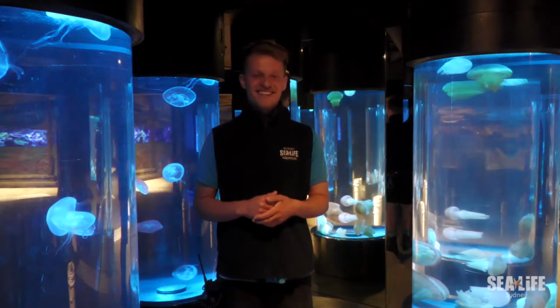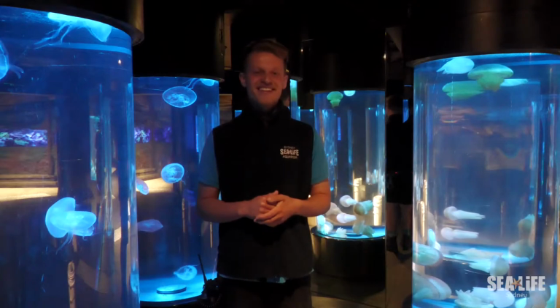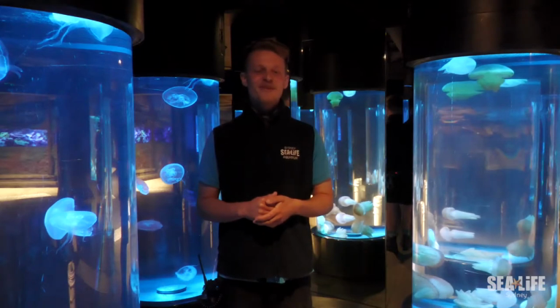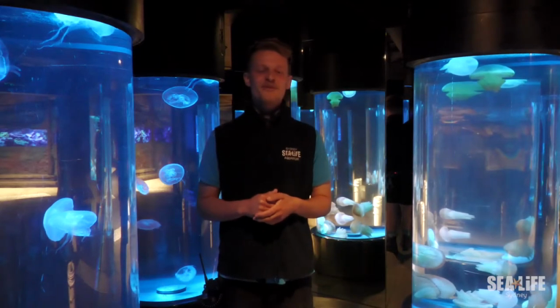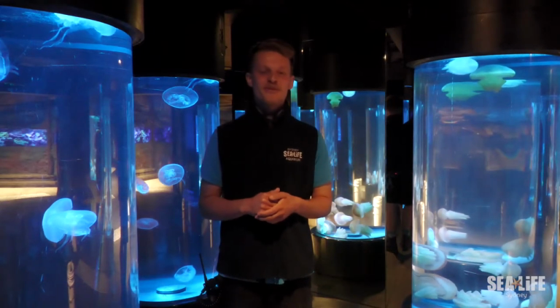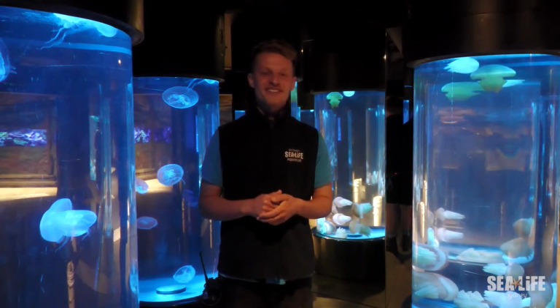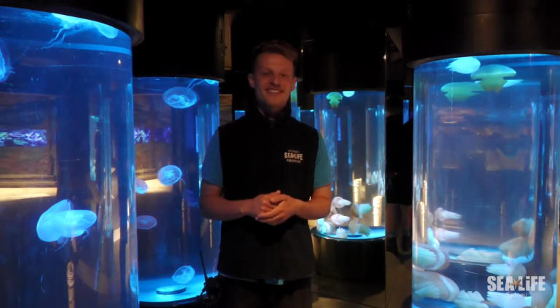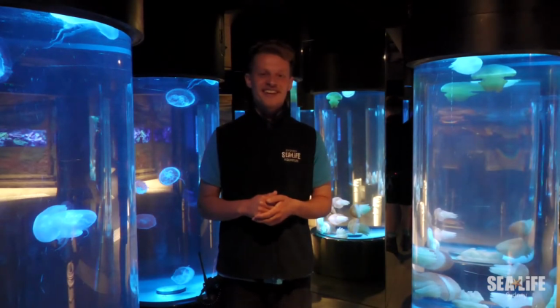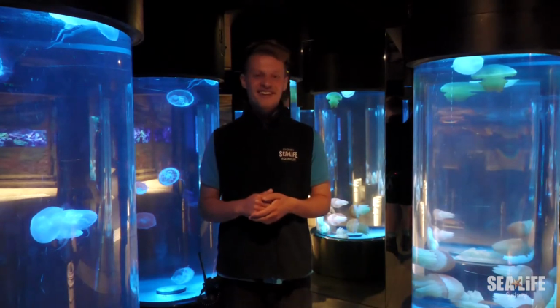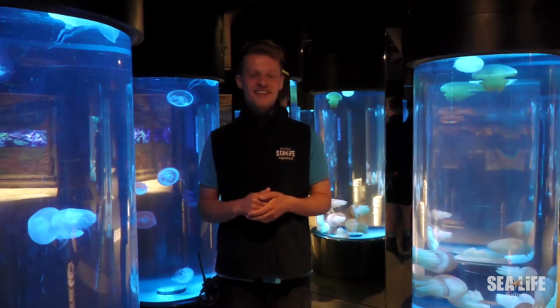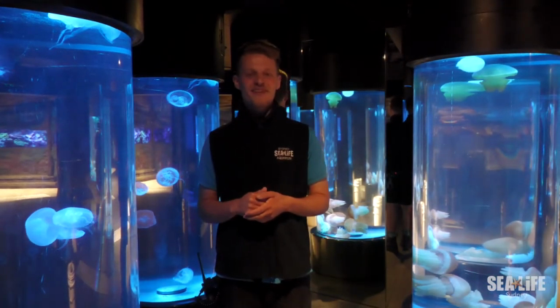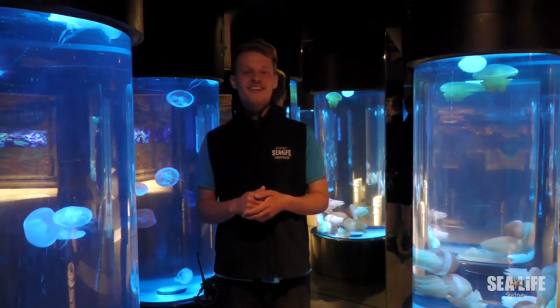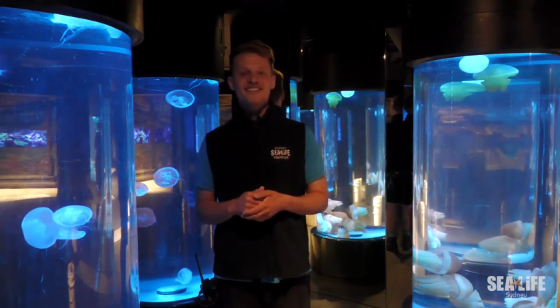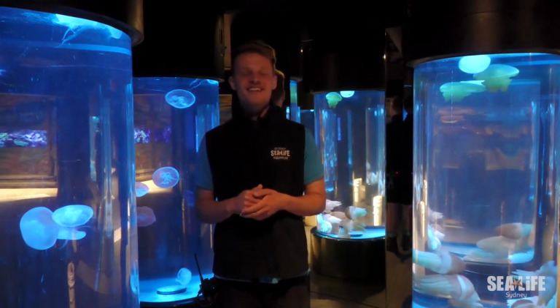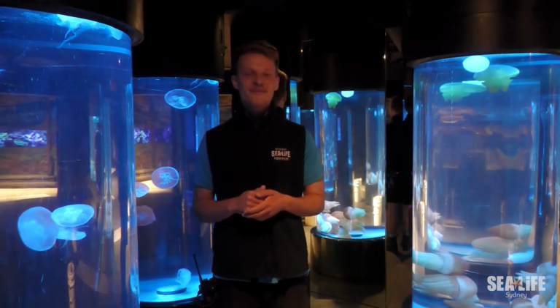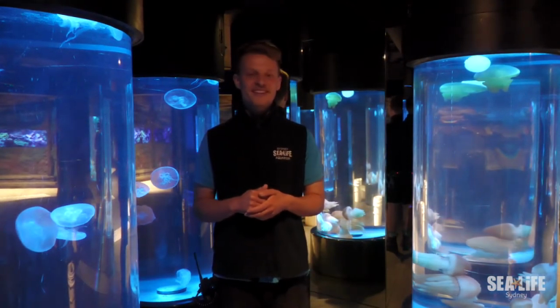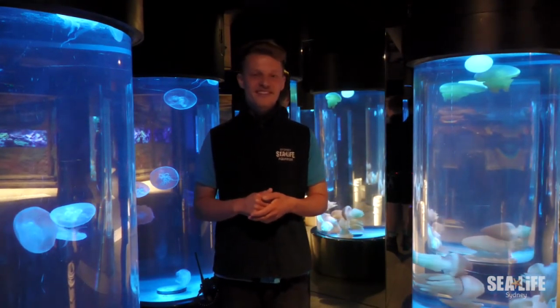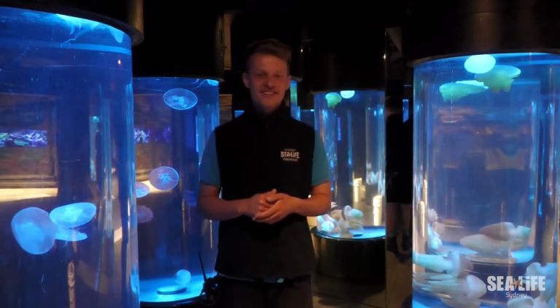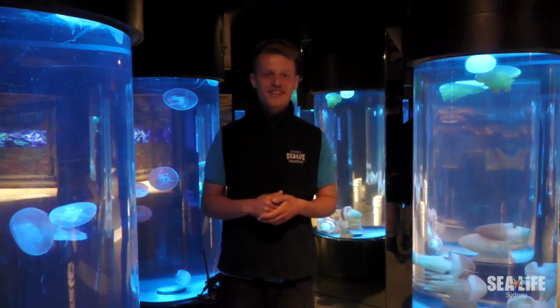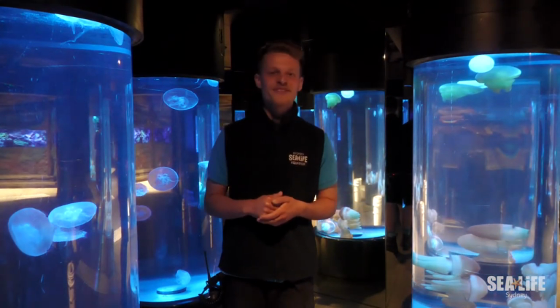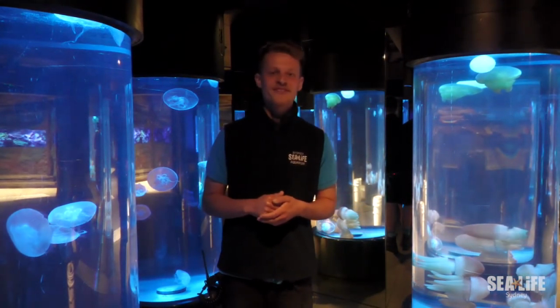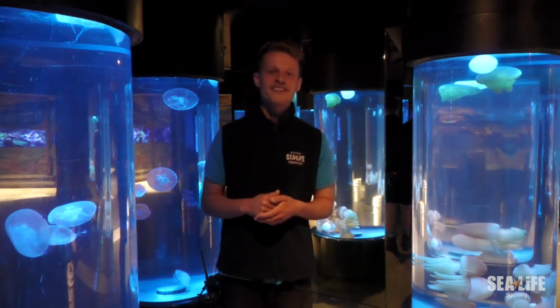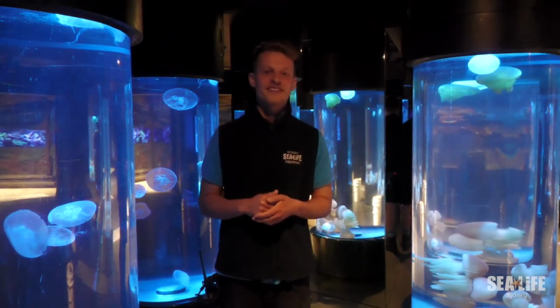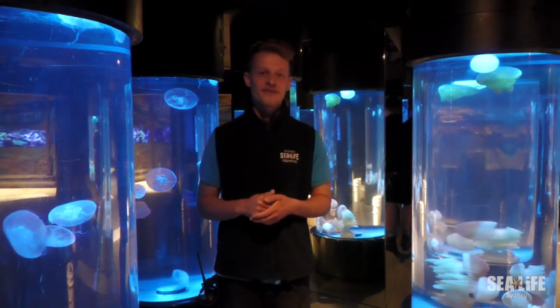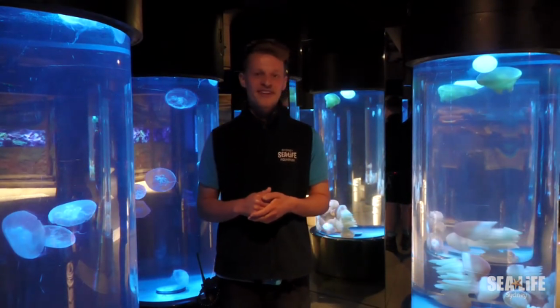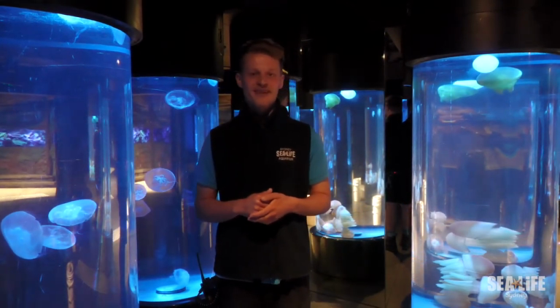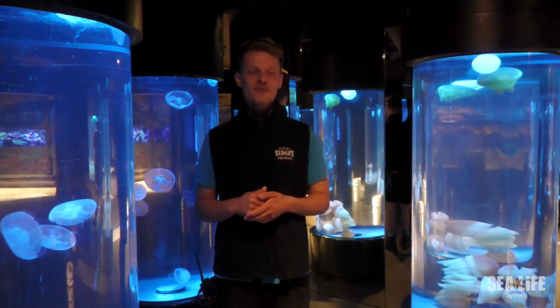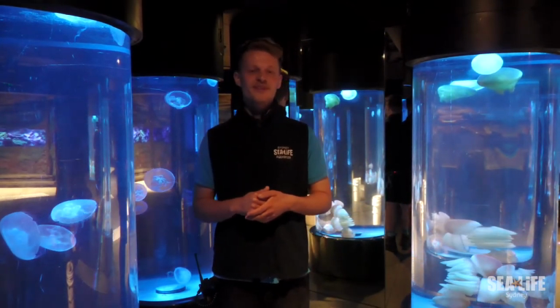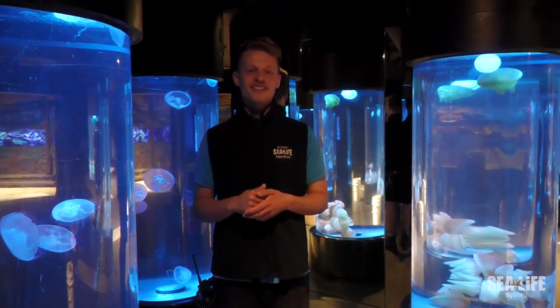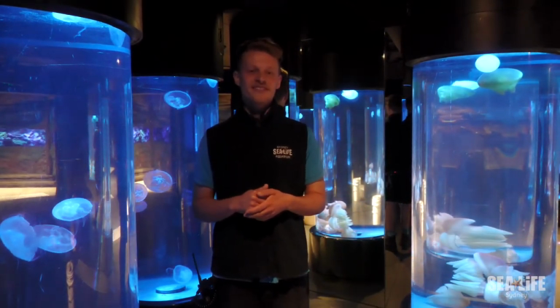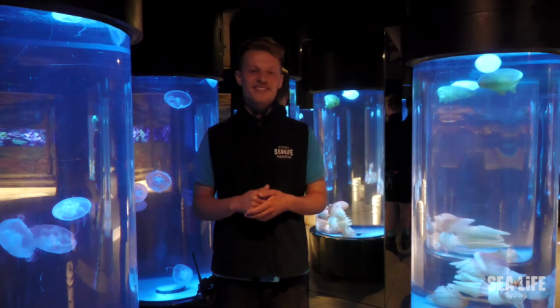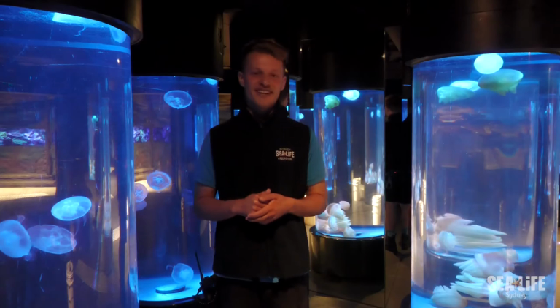Thank you all for watching today. I hope you guys can come in and see the jellyfish for yourself. Happy World Jellyfish Day.